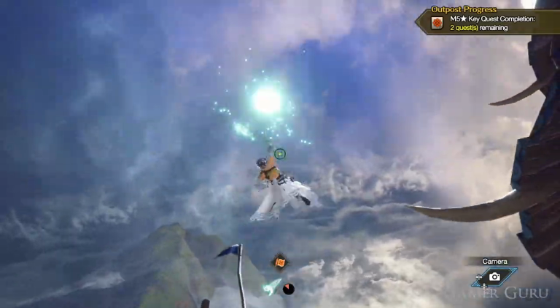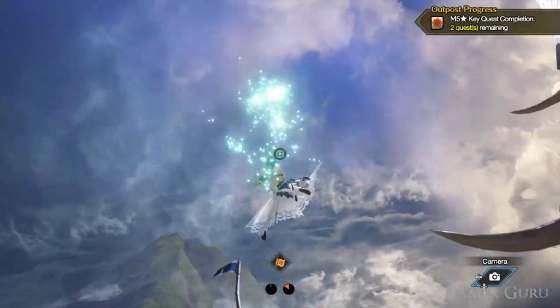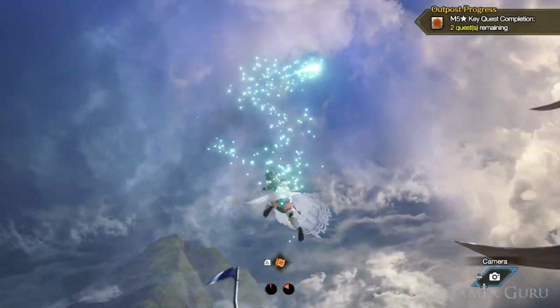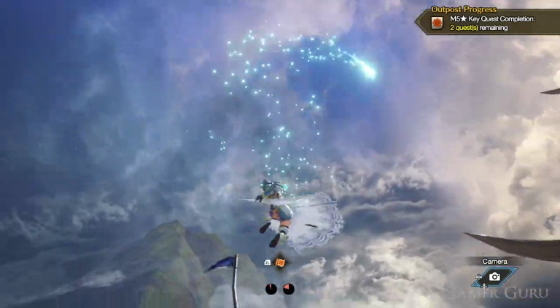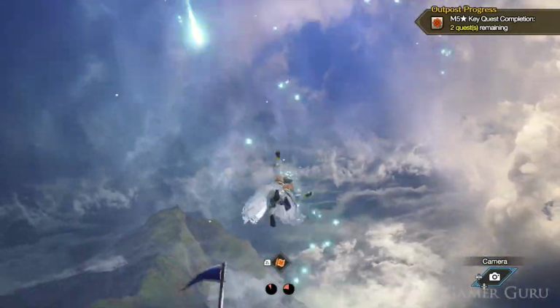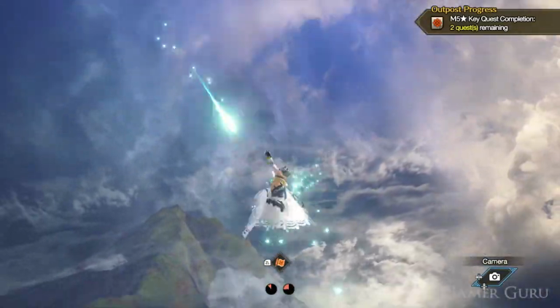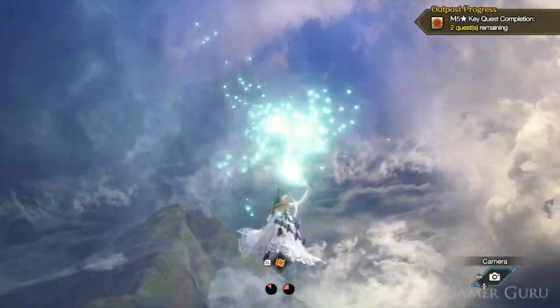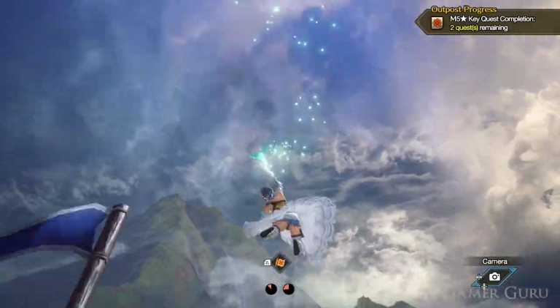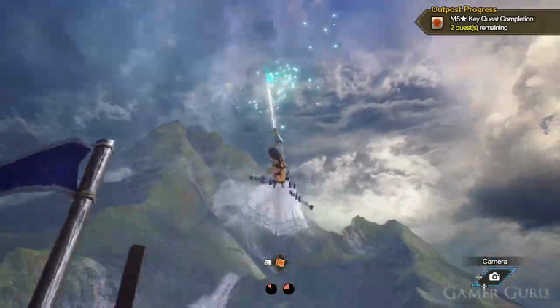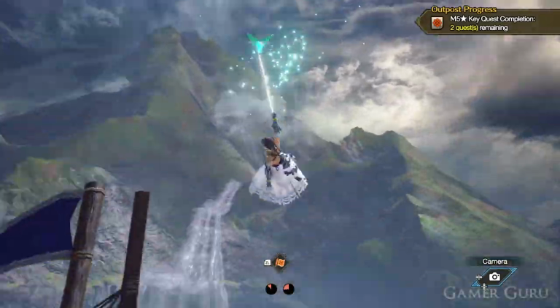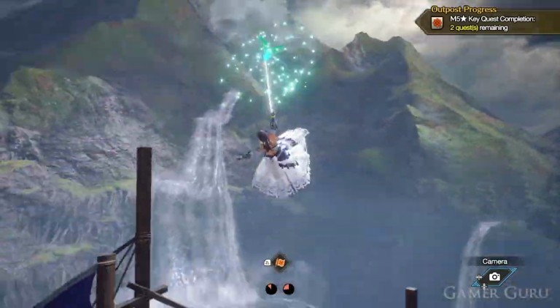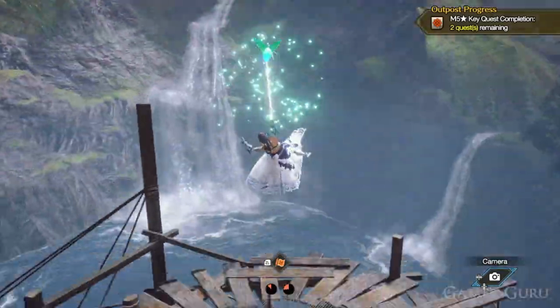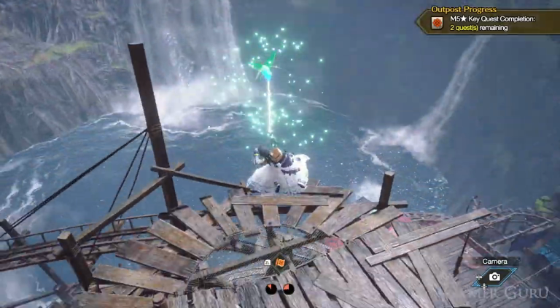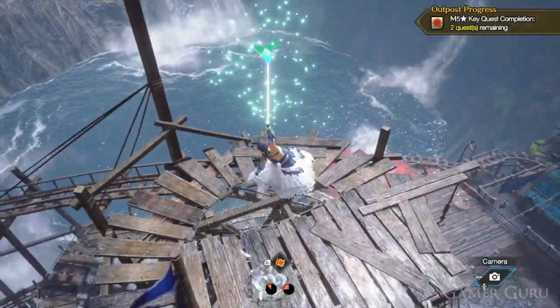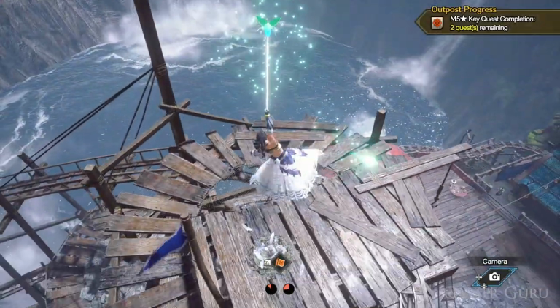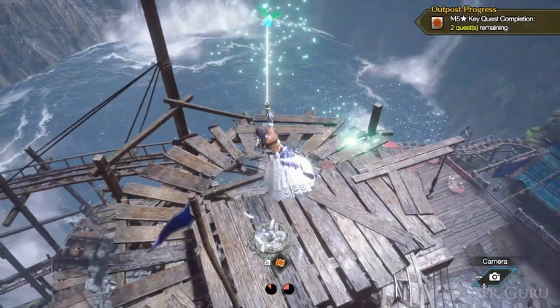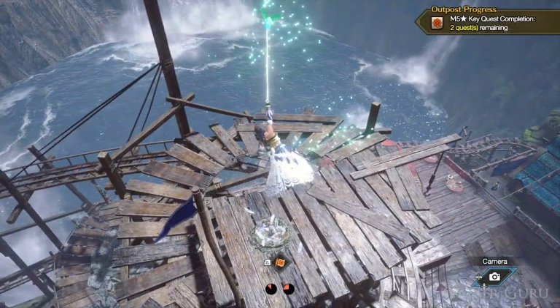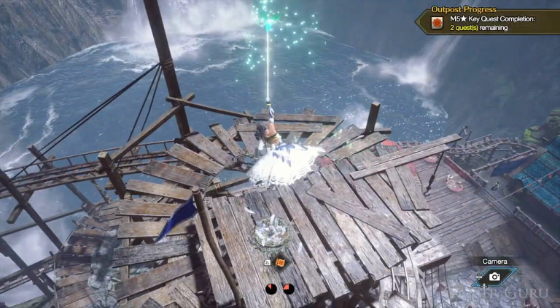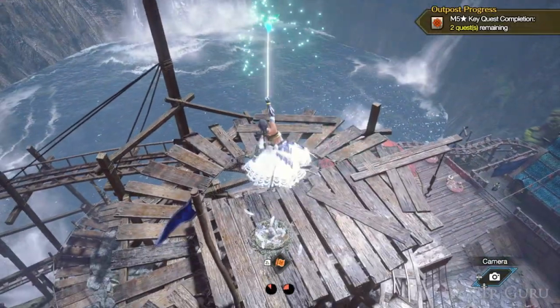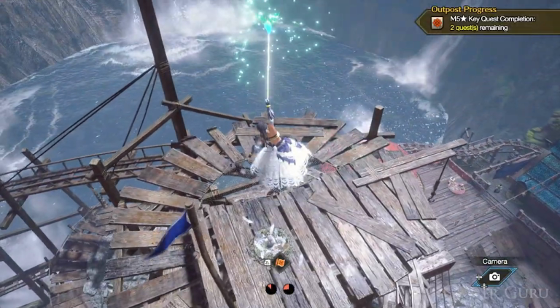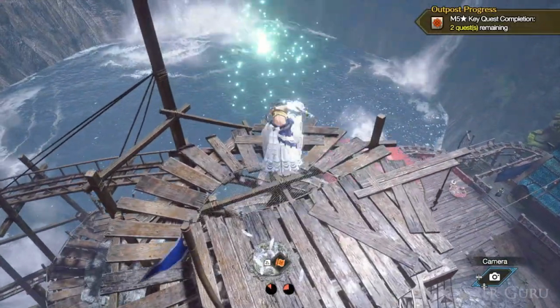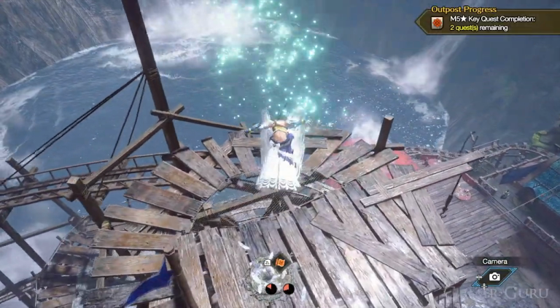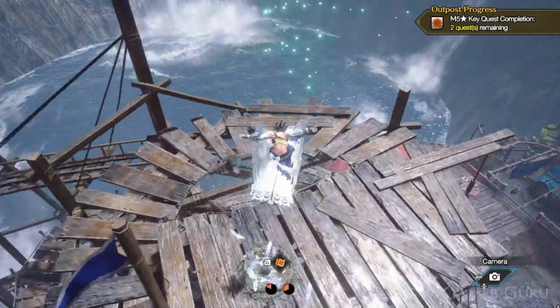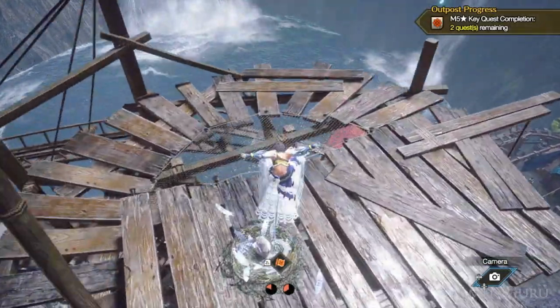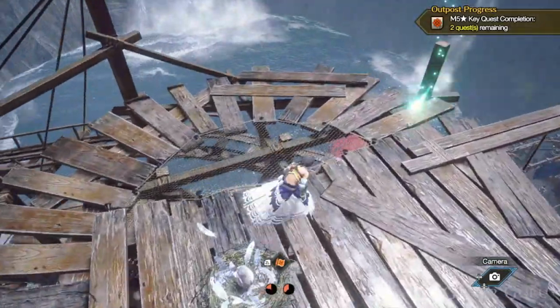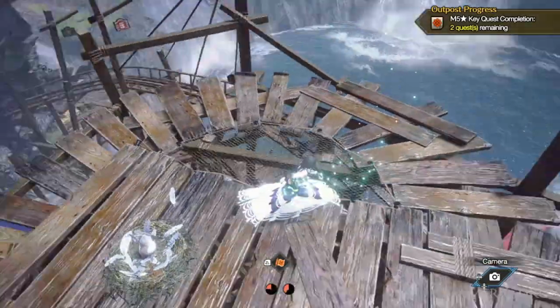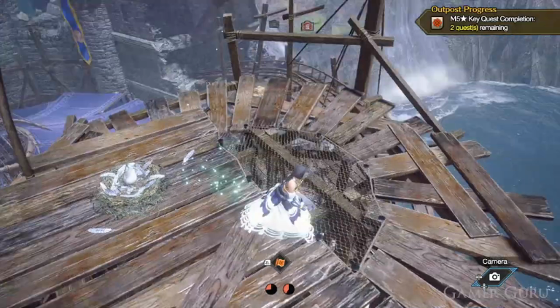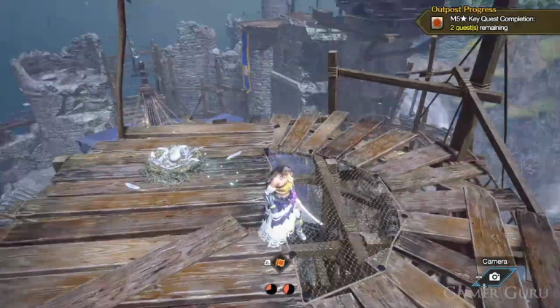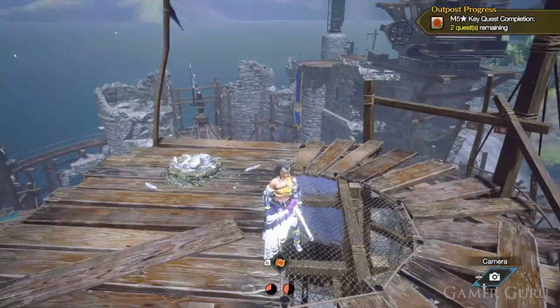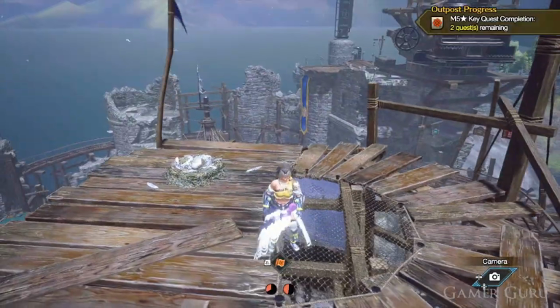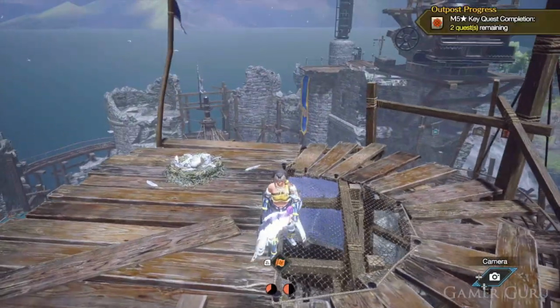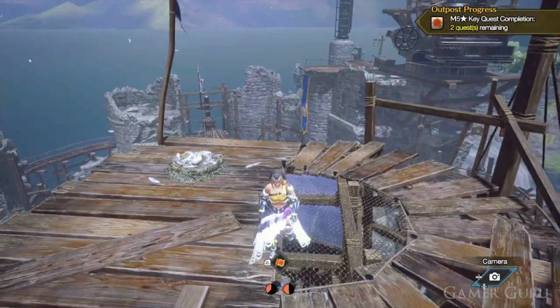On top of this tower there's going to be a baby white Cahoot. This is going to be the third one we need to complete the request.